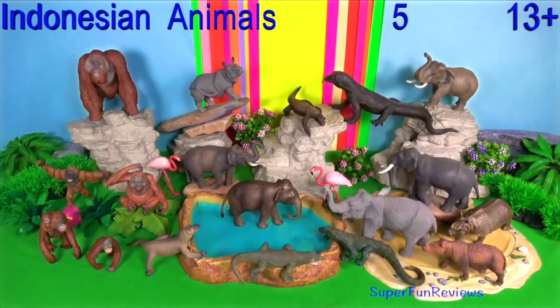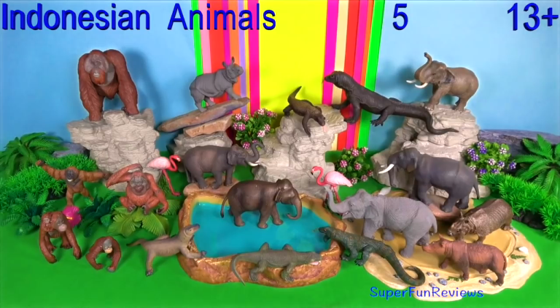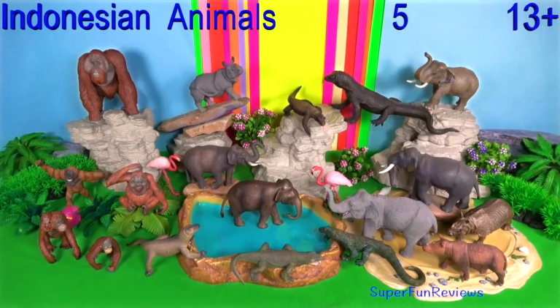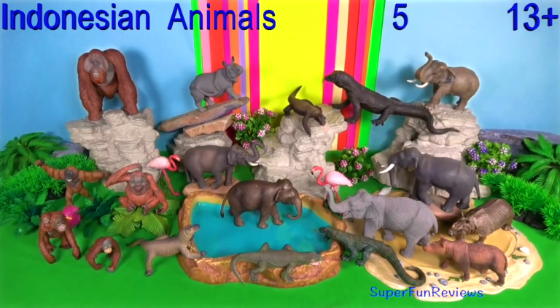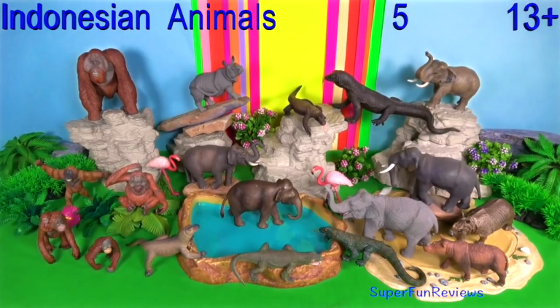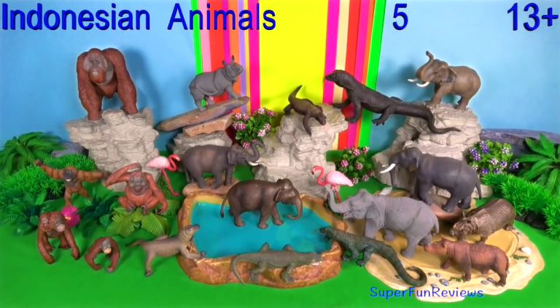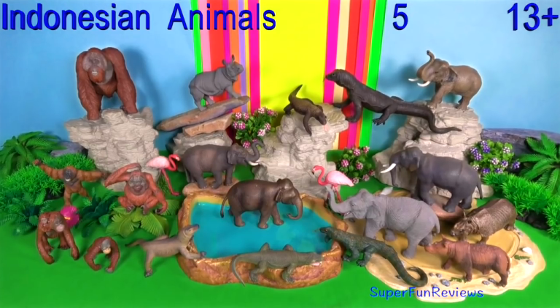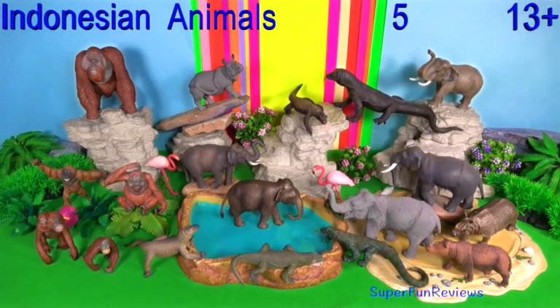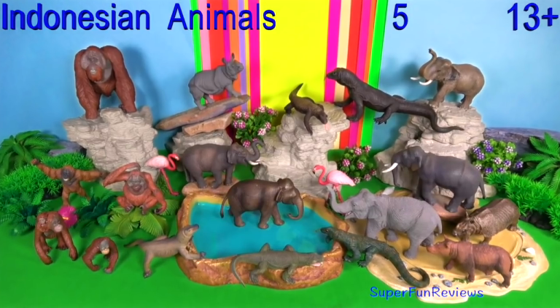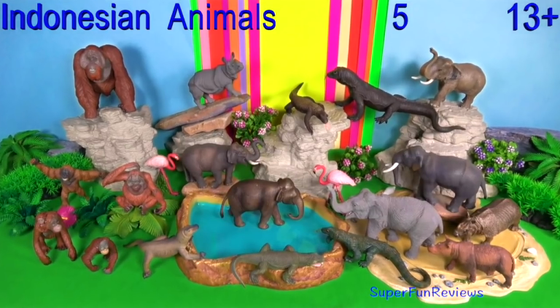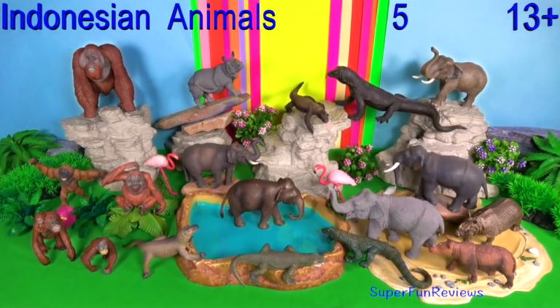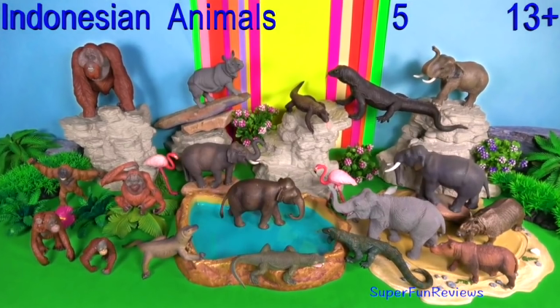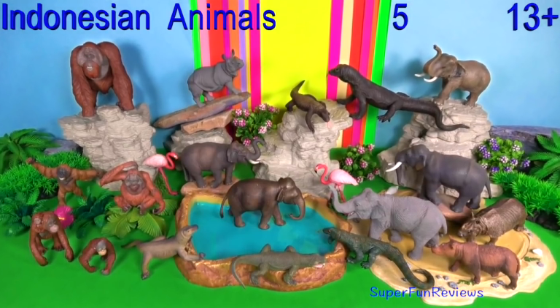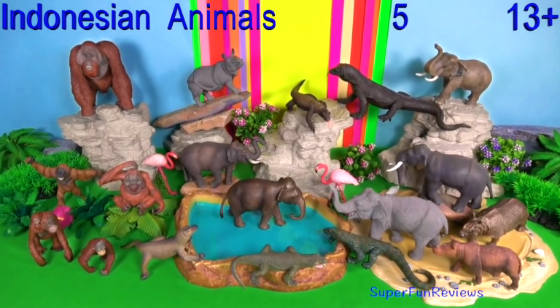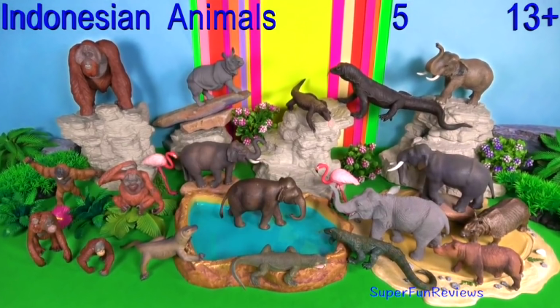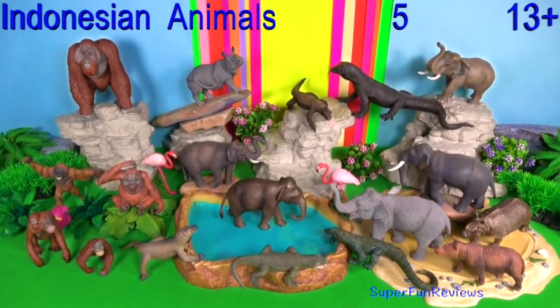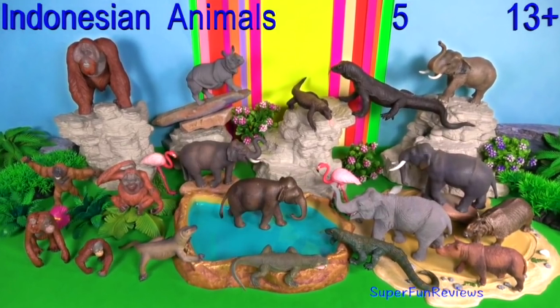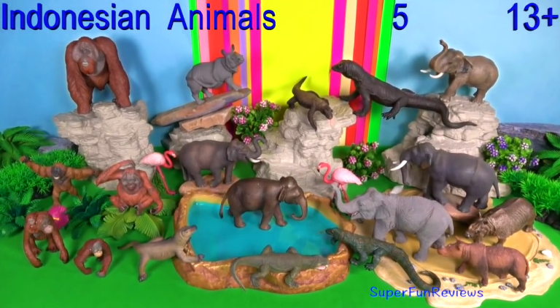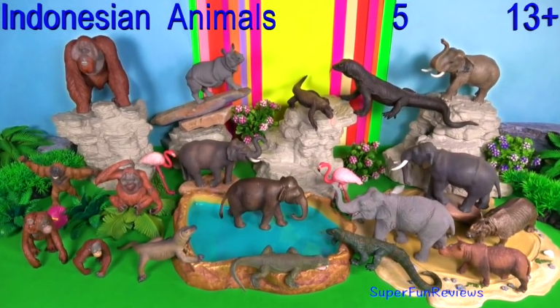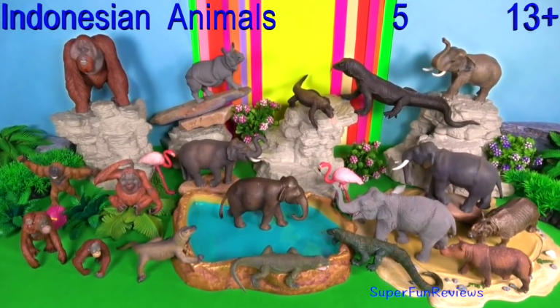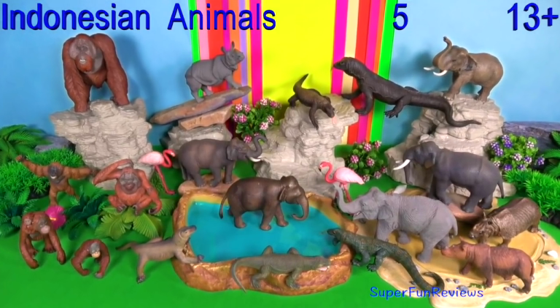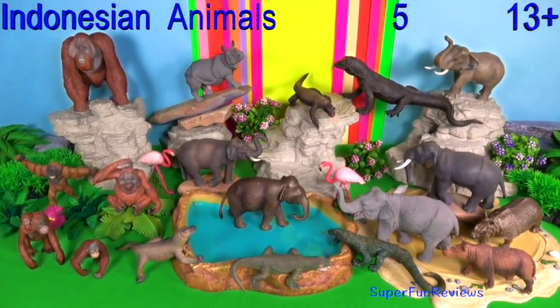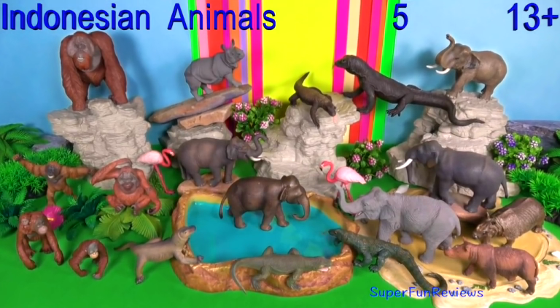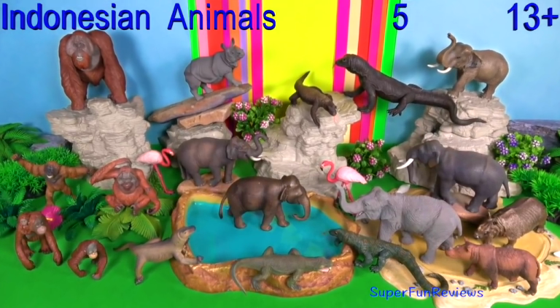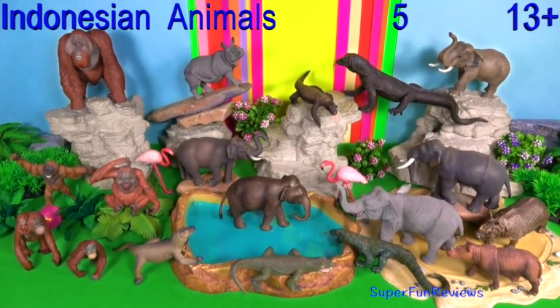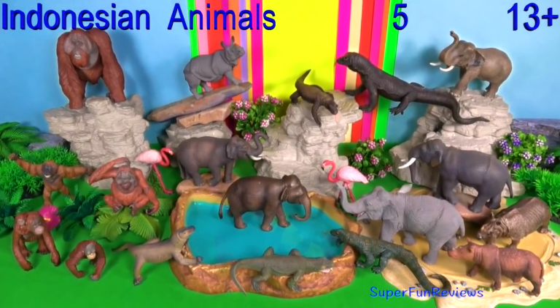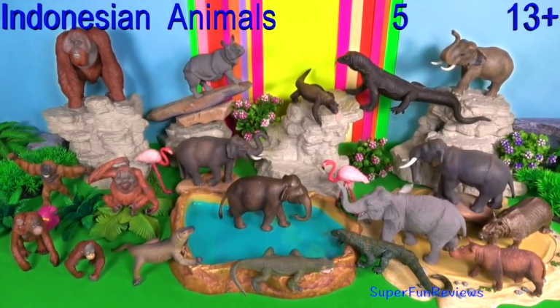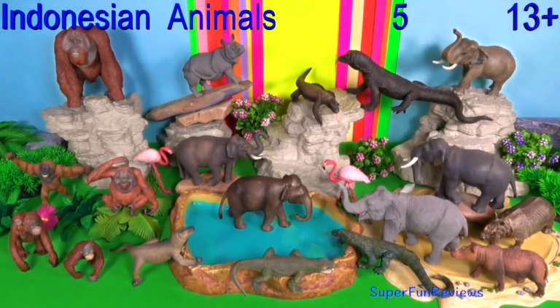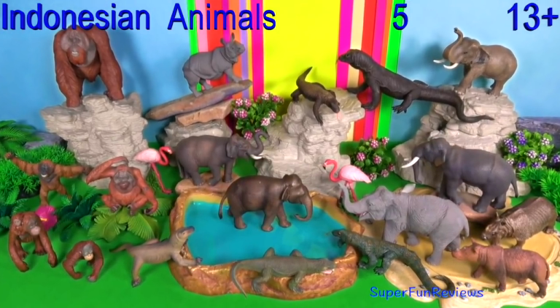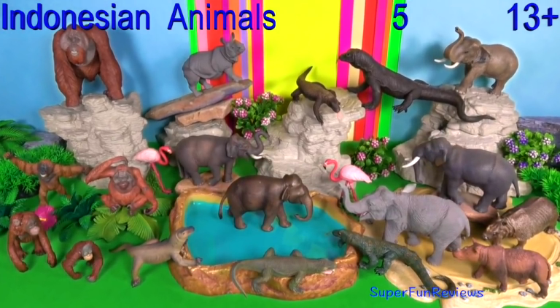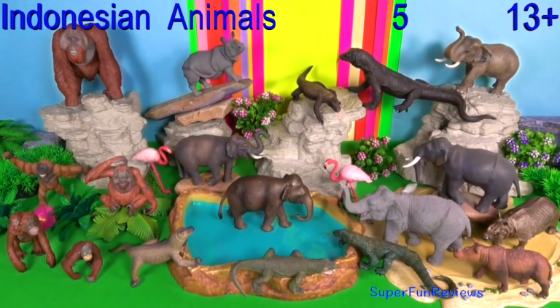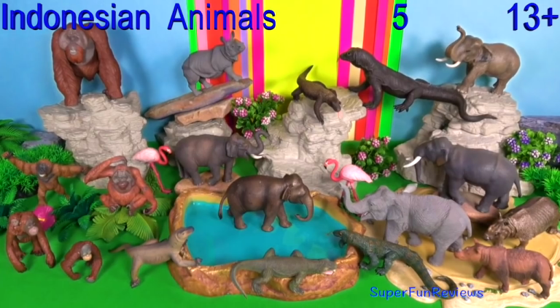Hi, it's Kerri. This video is for viewers aged 13 plus.